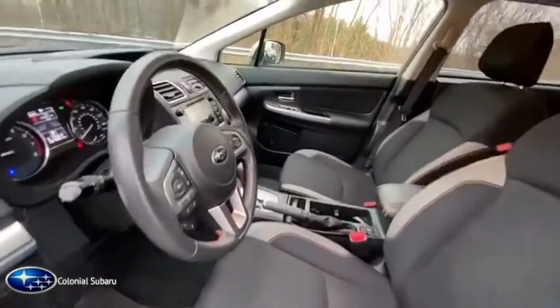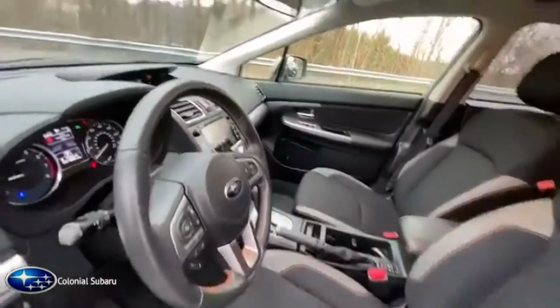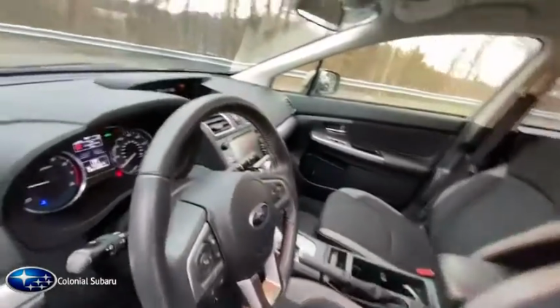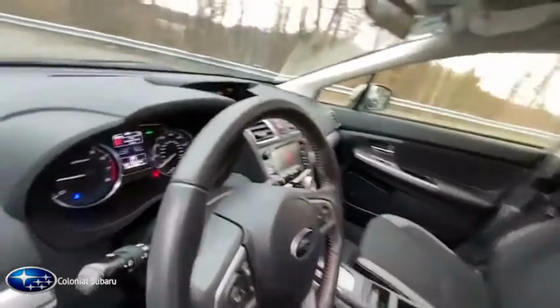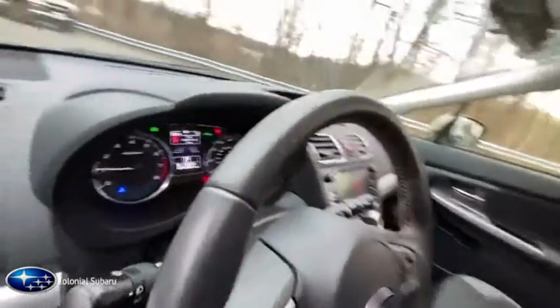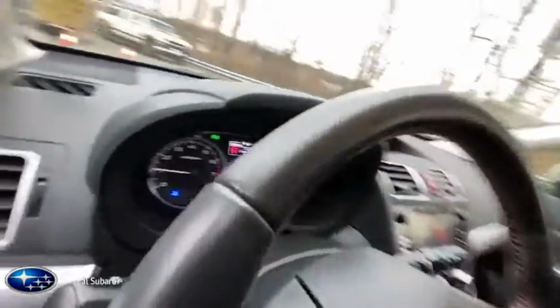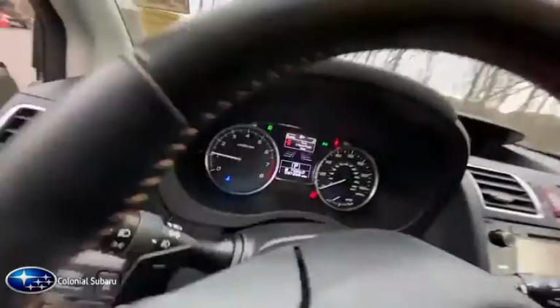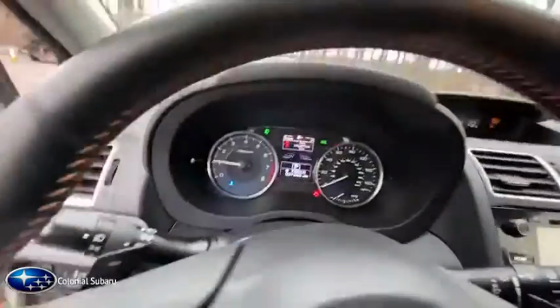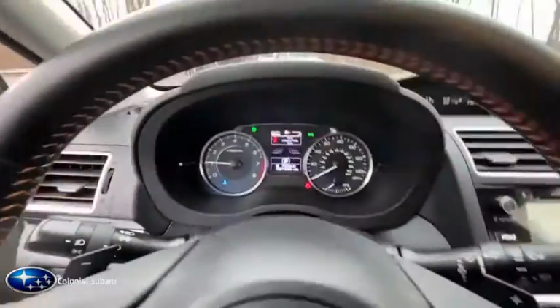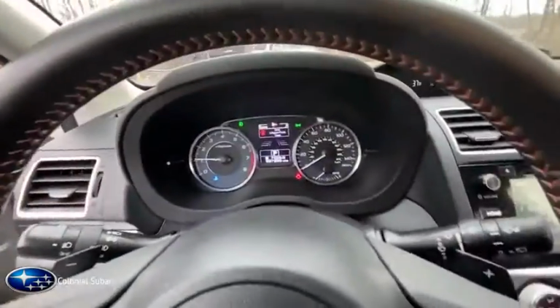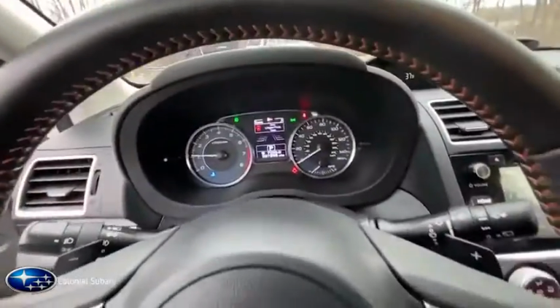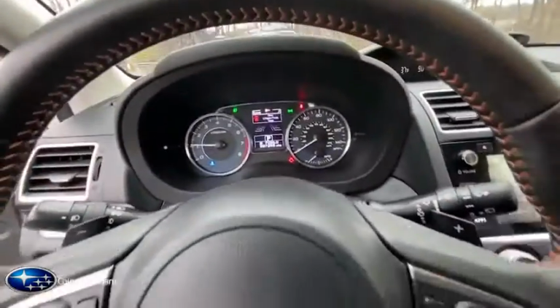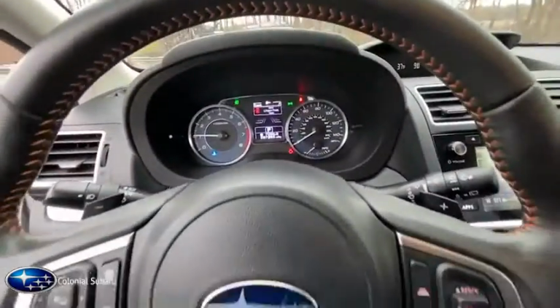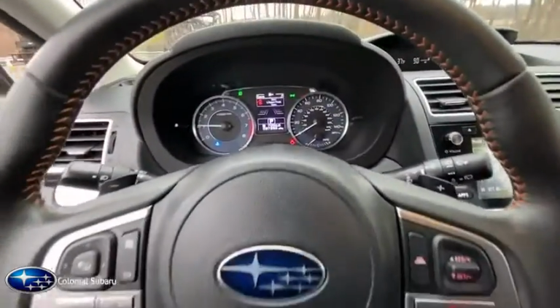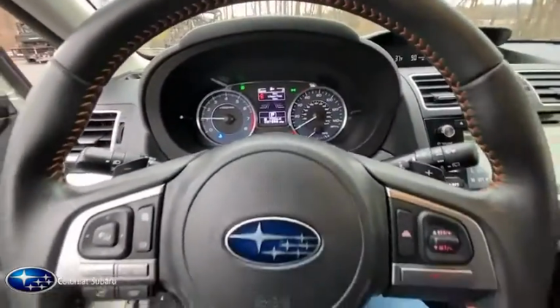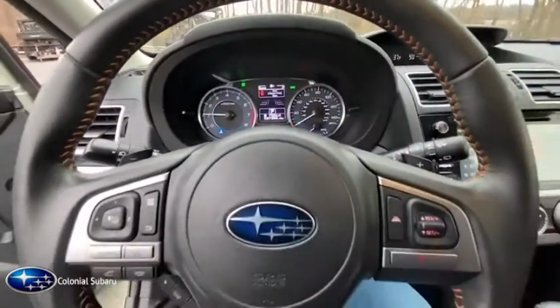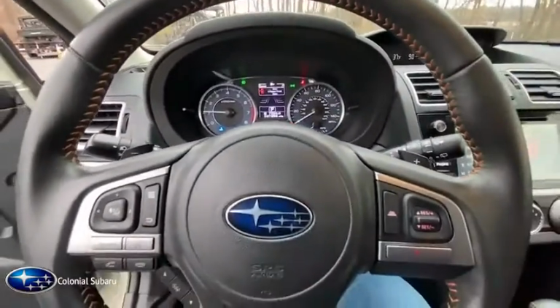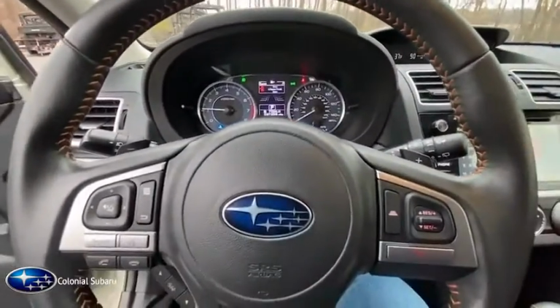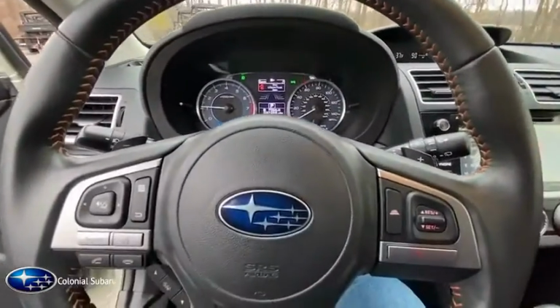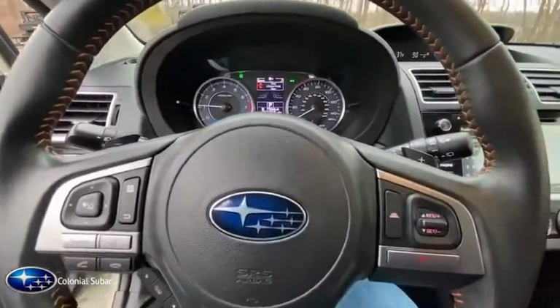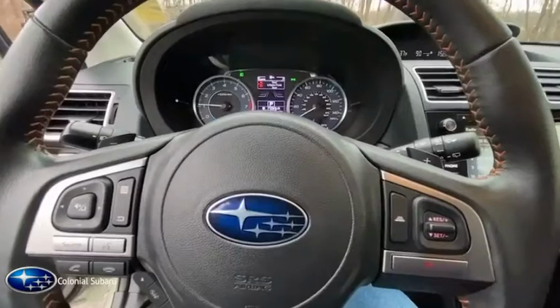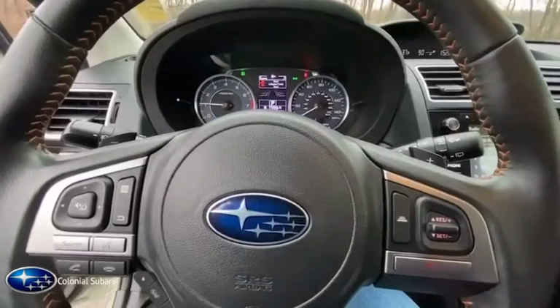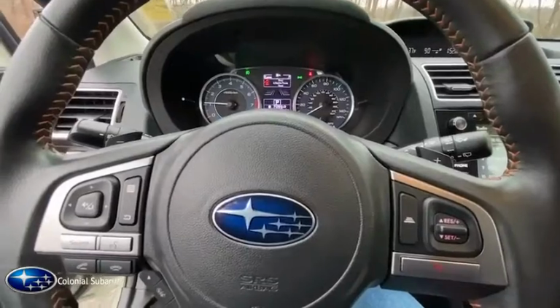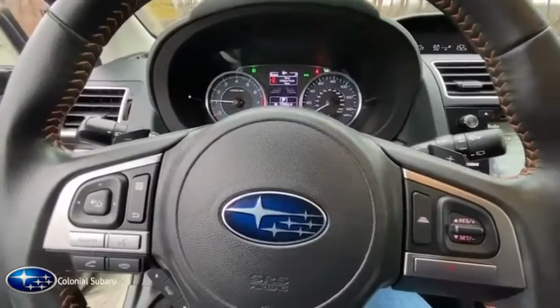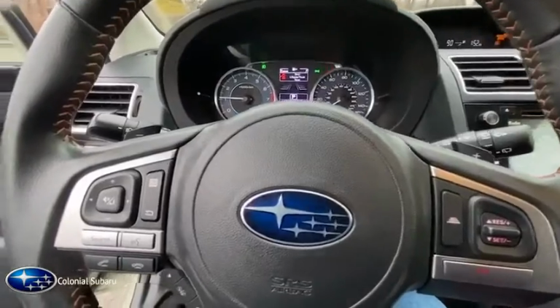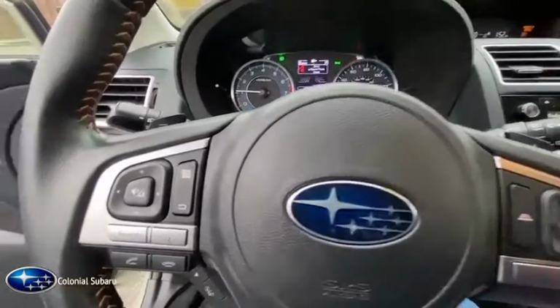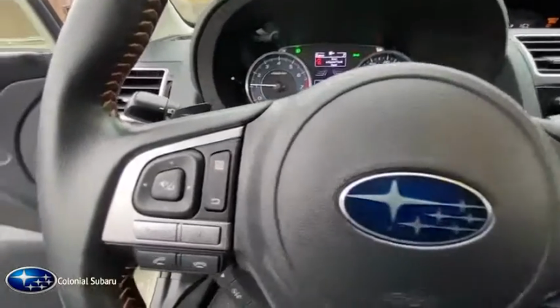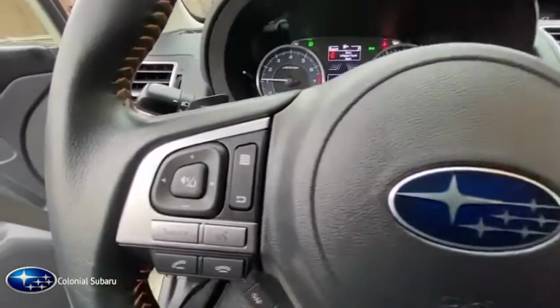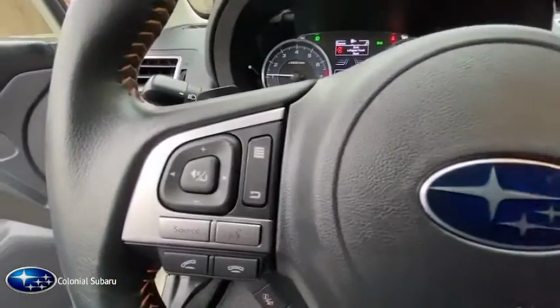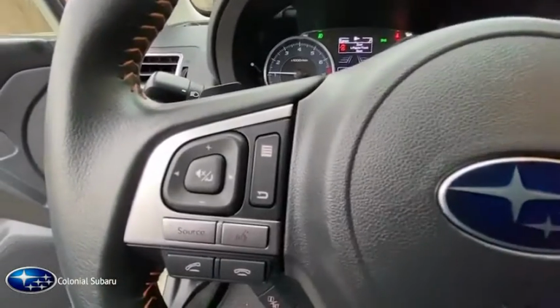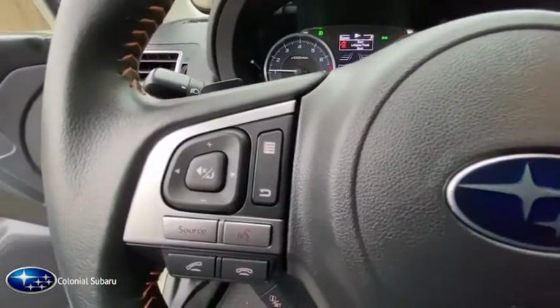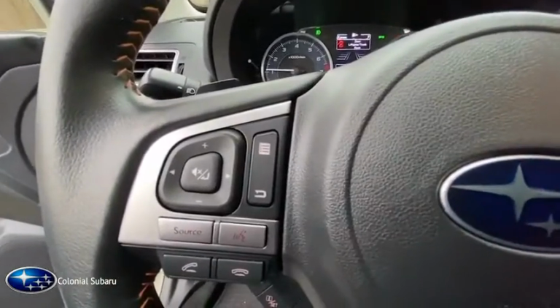CD player, security system, power mirrors, tilt steering wheel, tinted glass, rear spoiler.